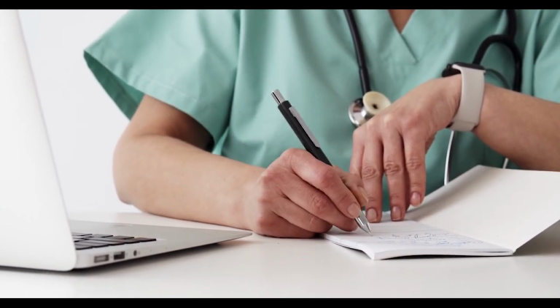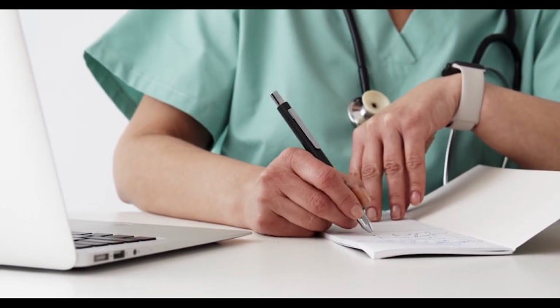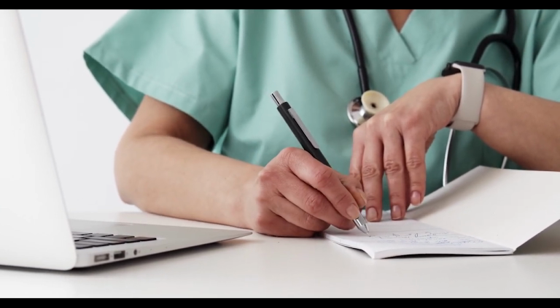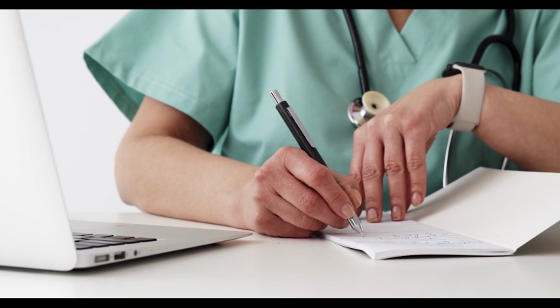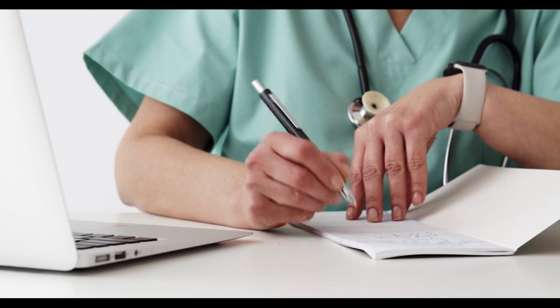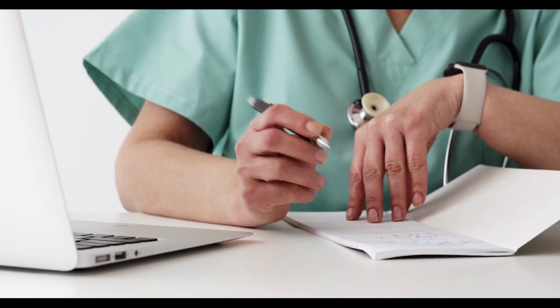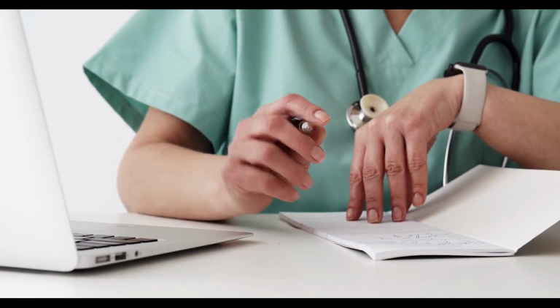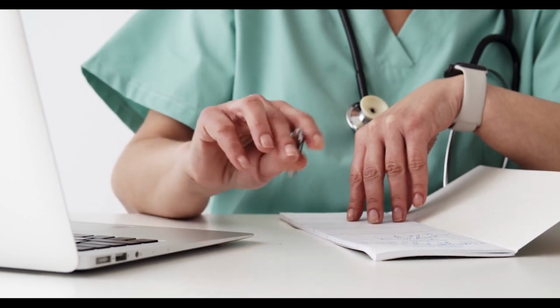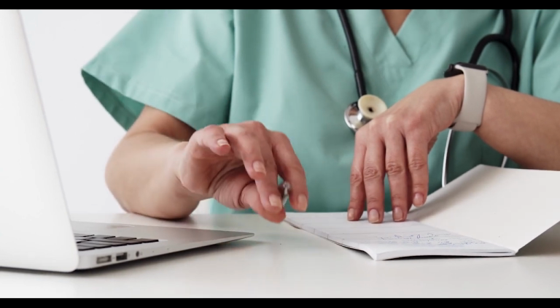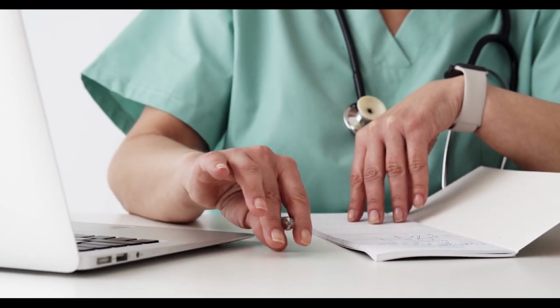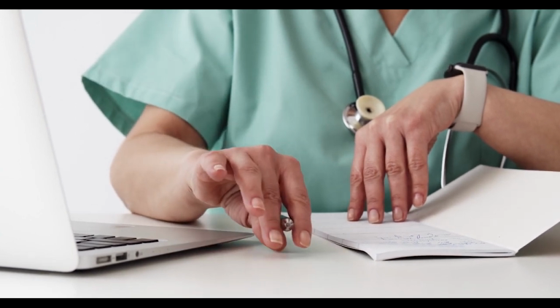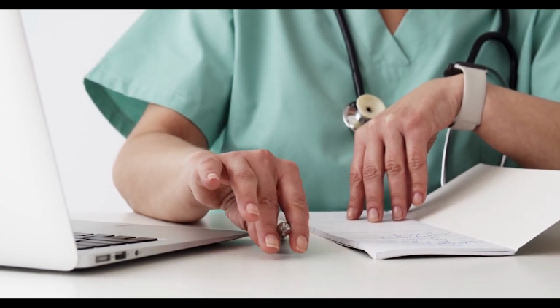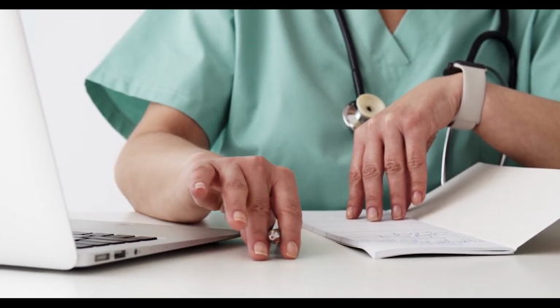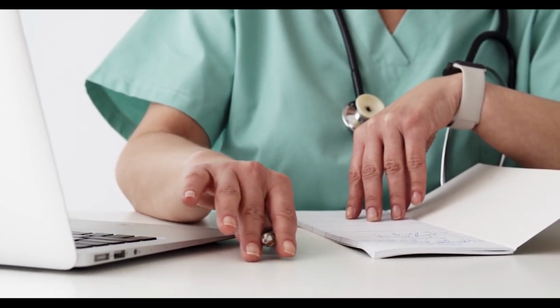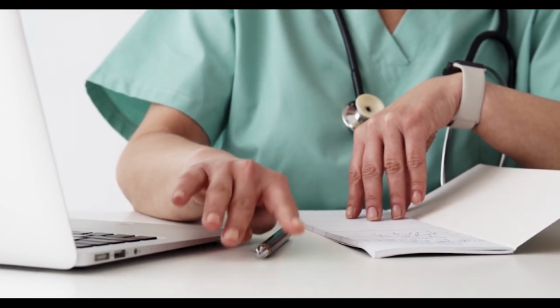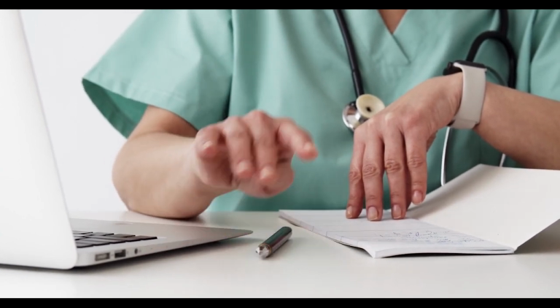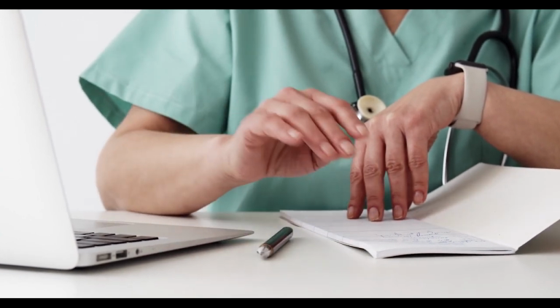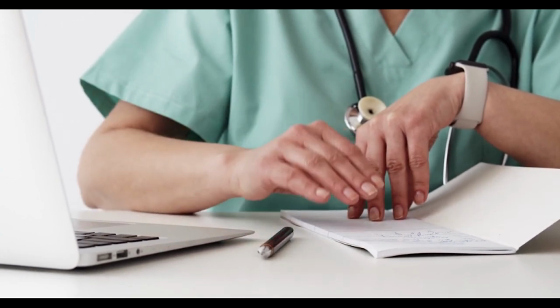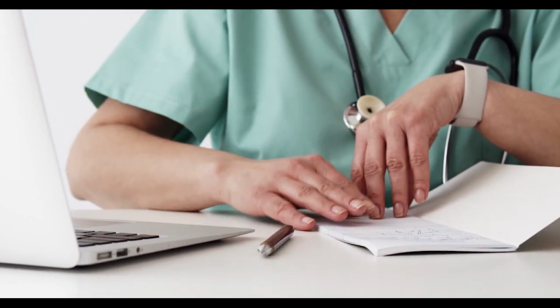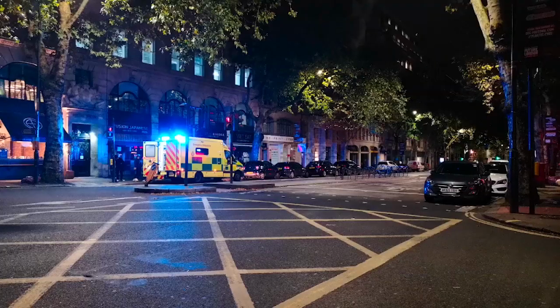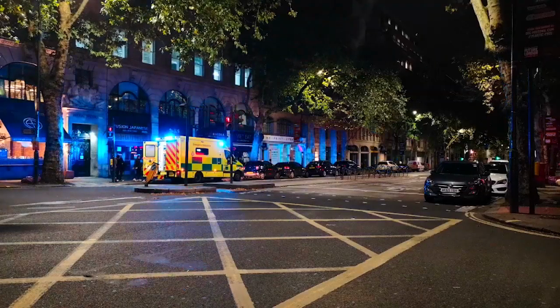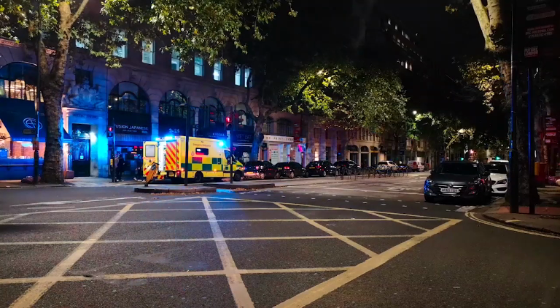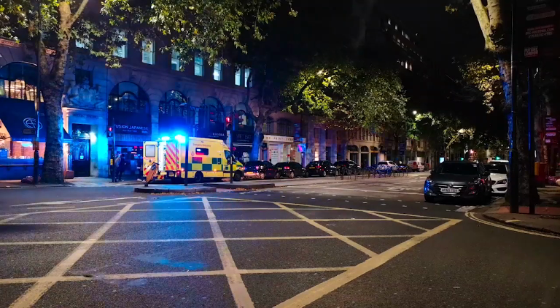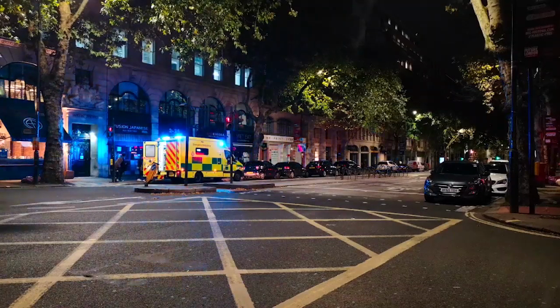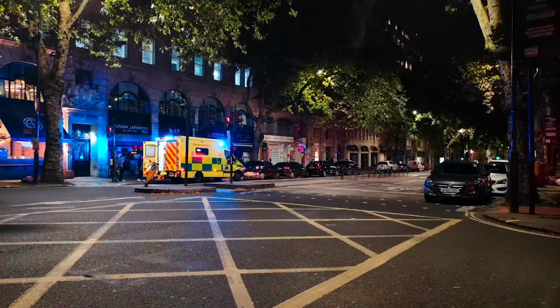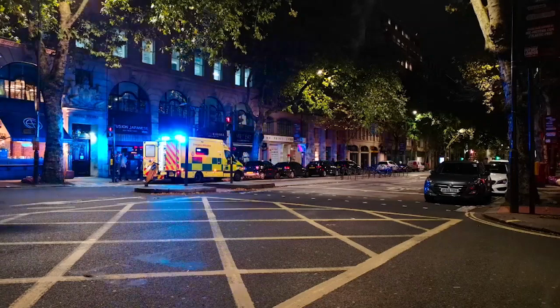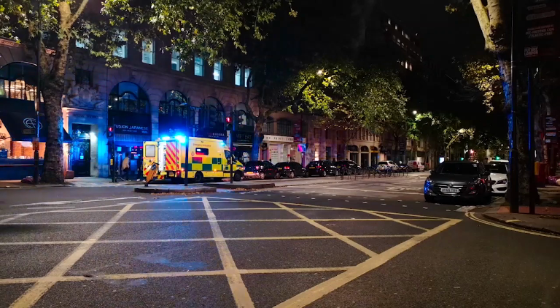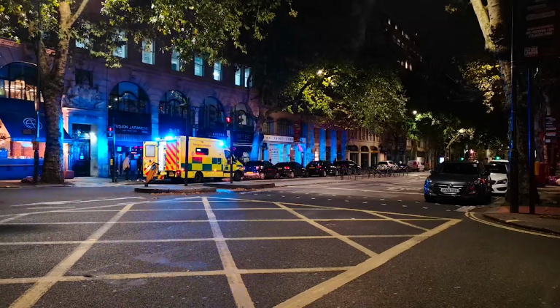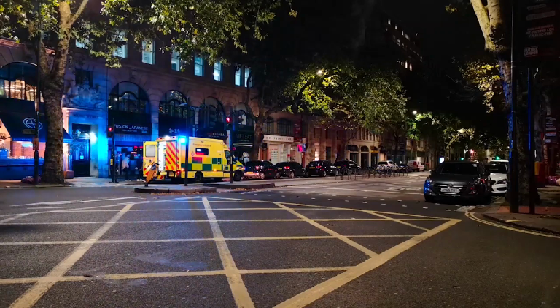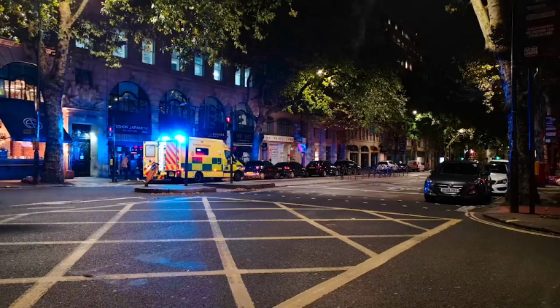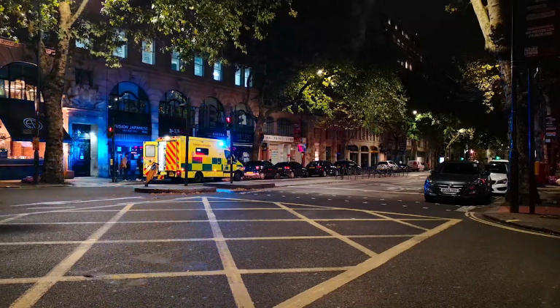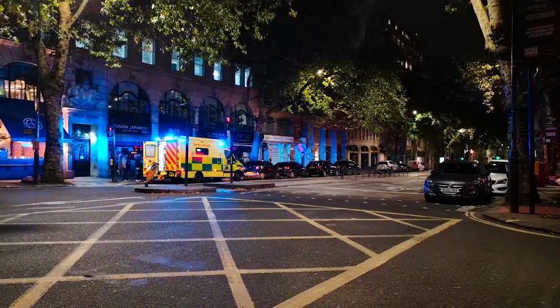This is especially beneficial for patients in rural or remote areas, or those with limited mobility or transportation options.